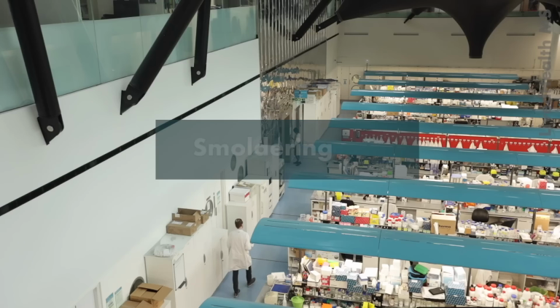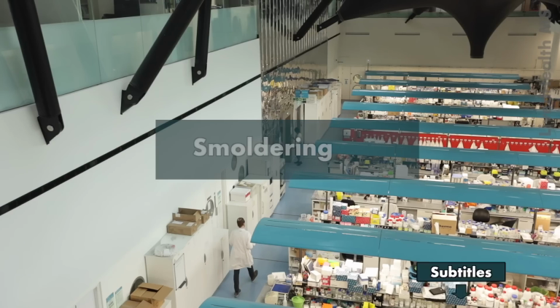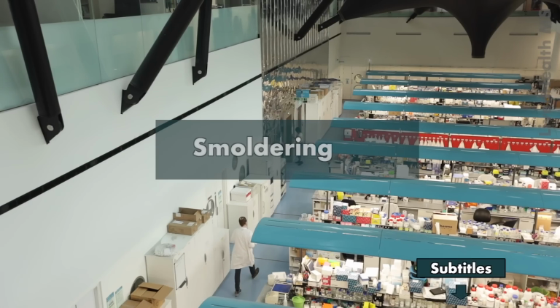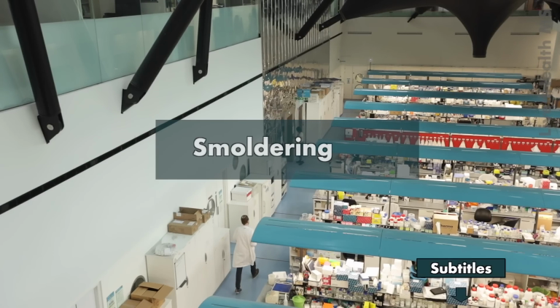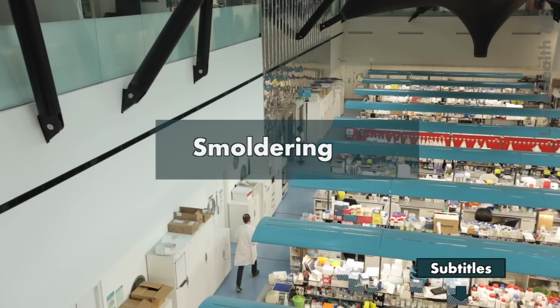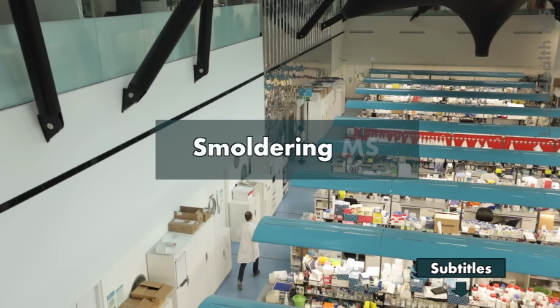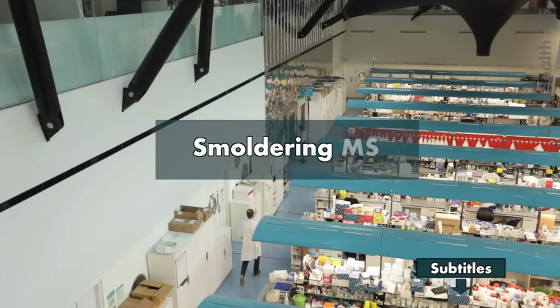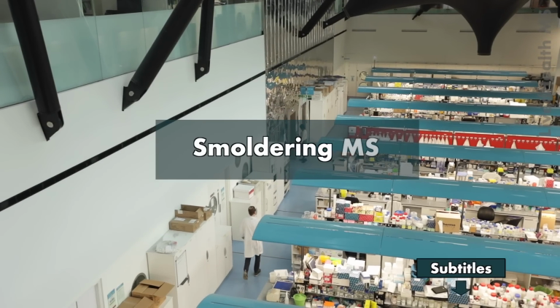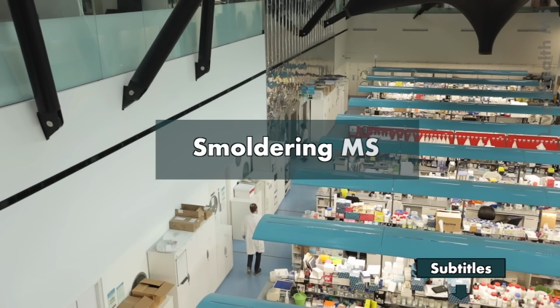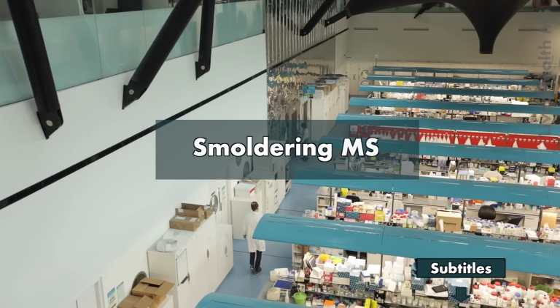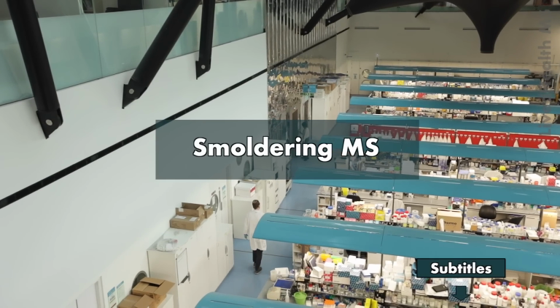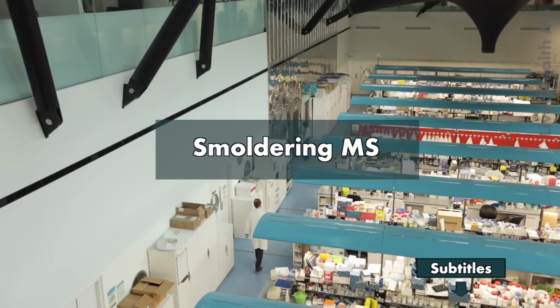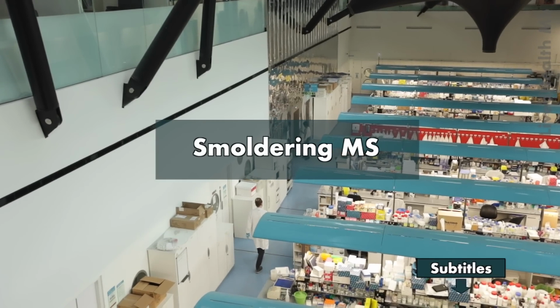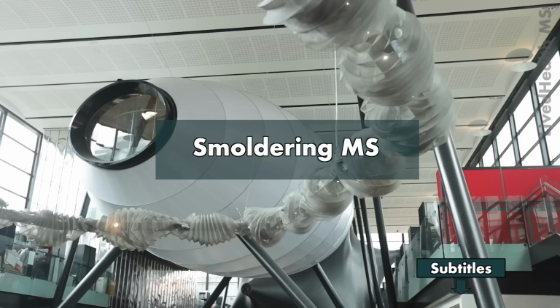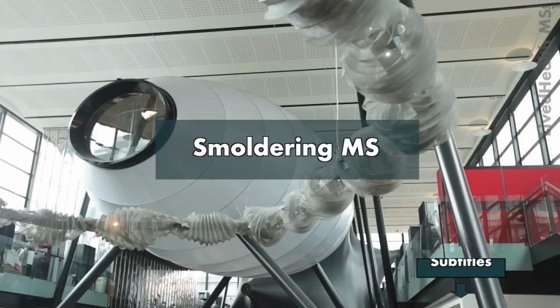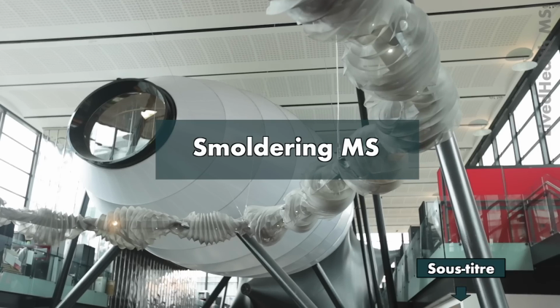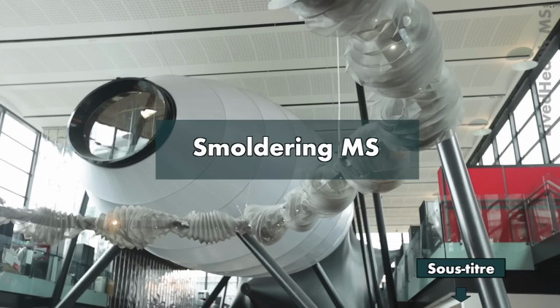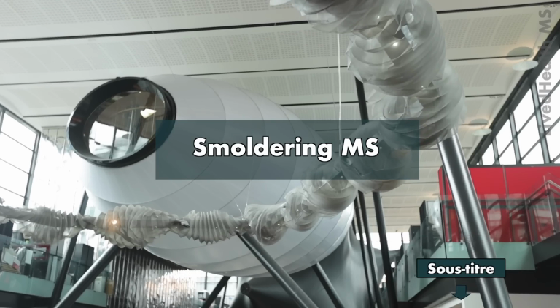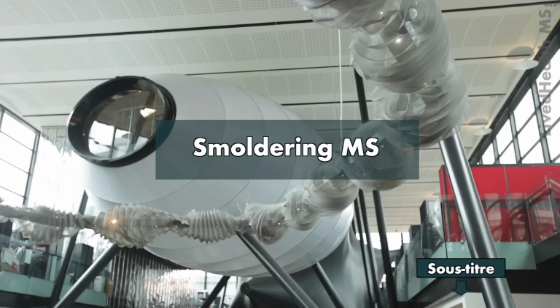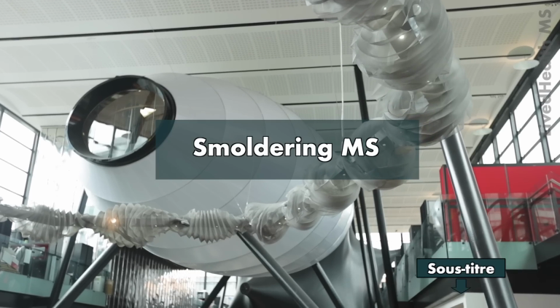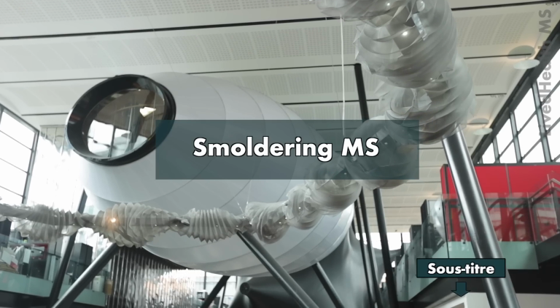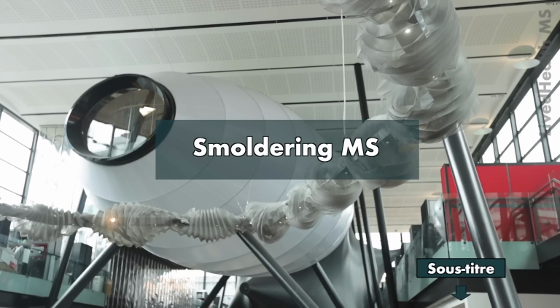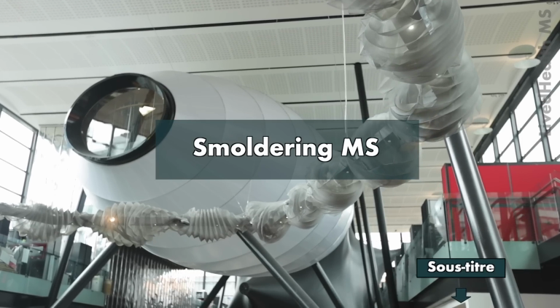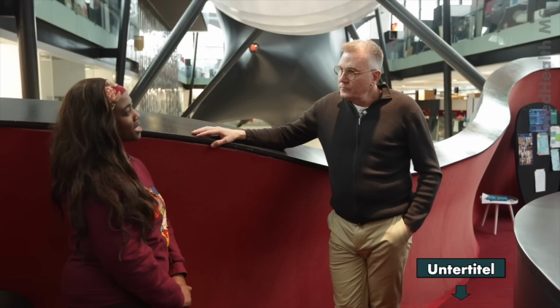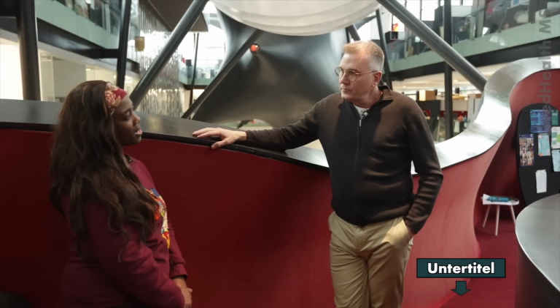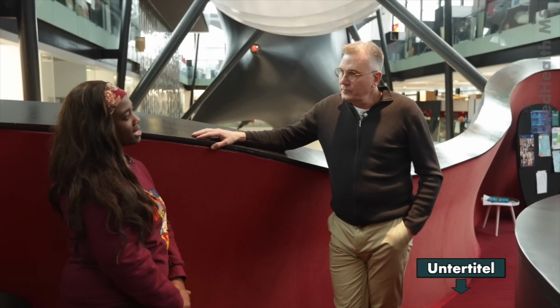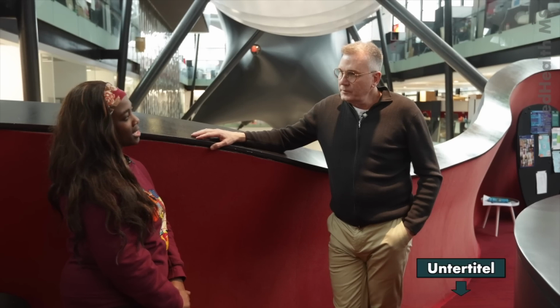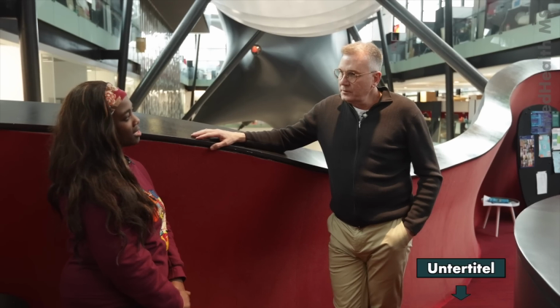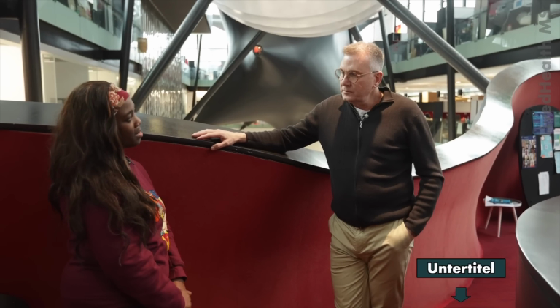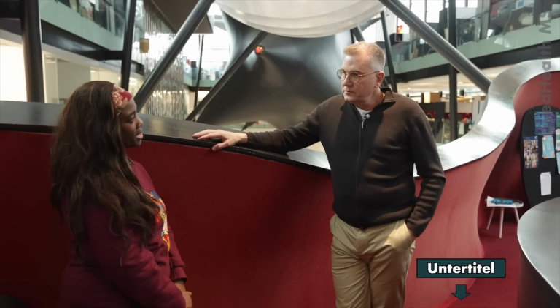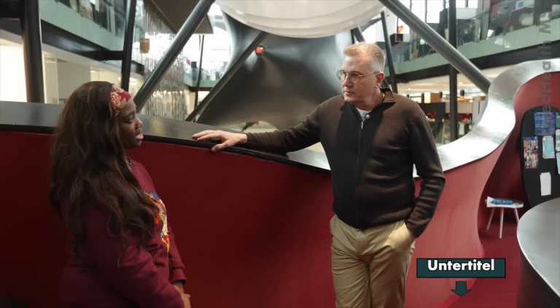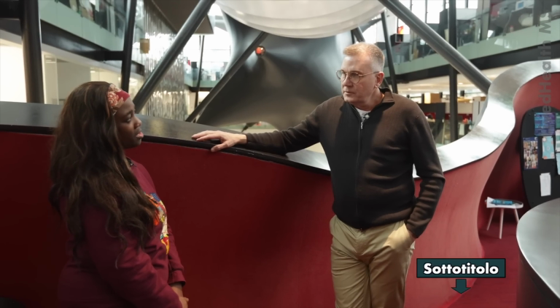Gavin, what's the difference between a standard MS lesion and a slowly expanding MS lesion?